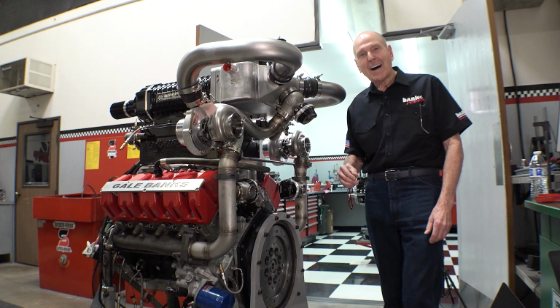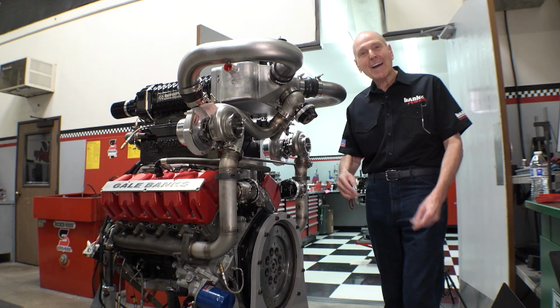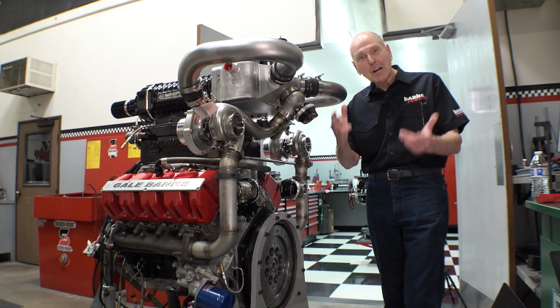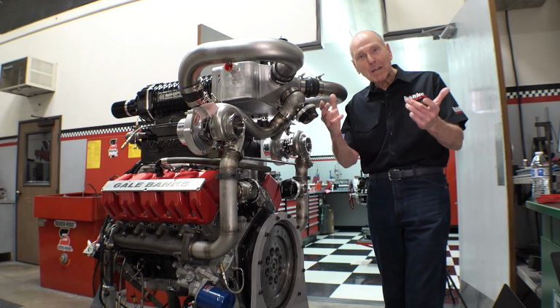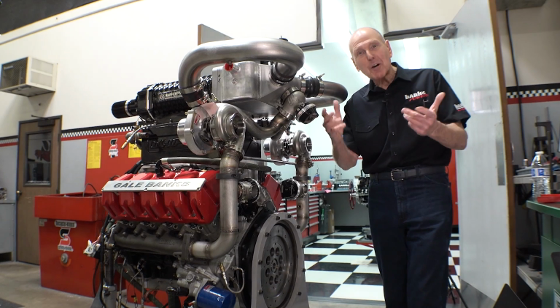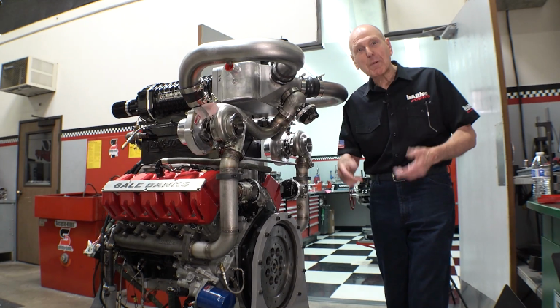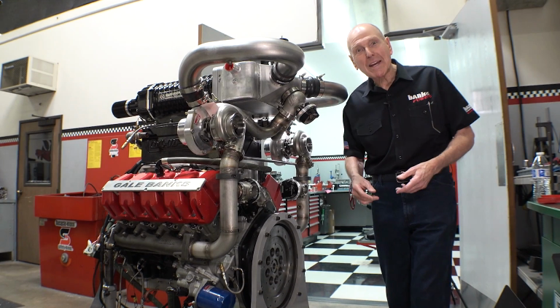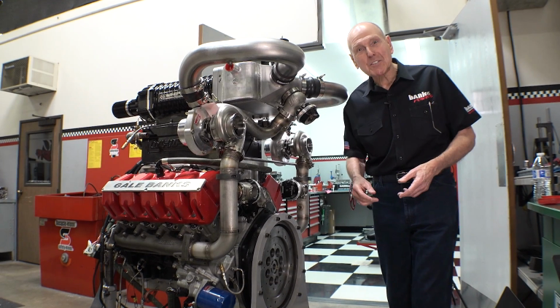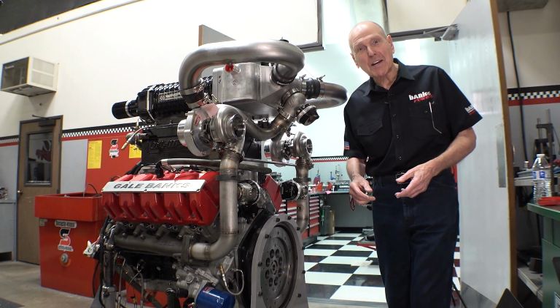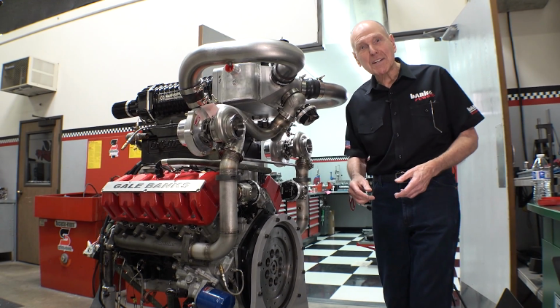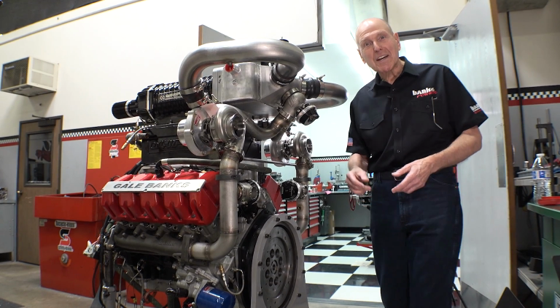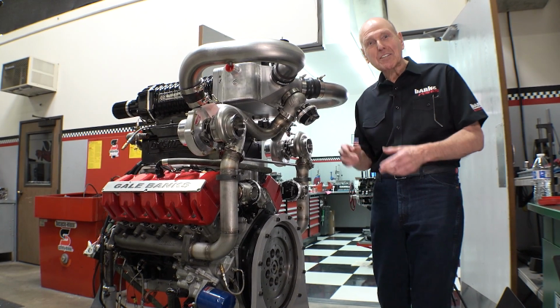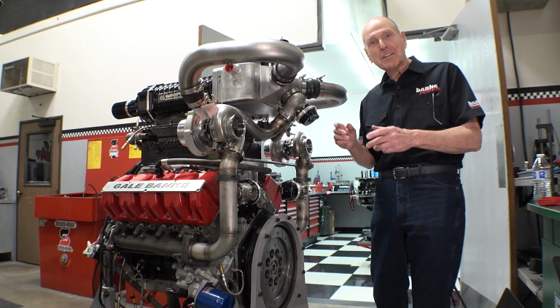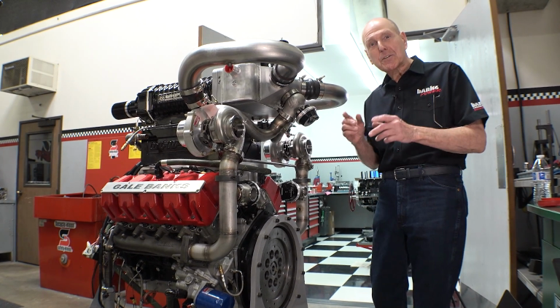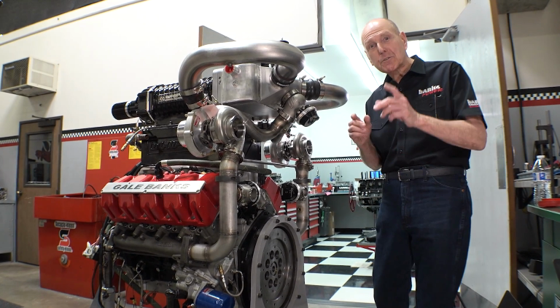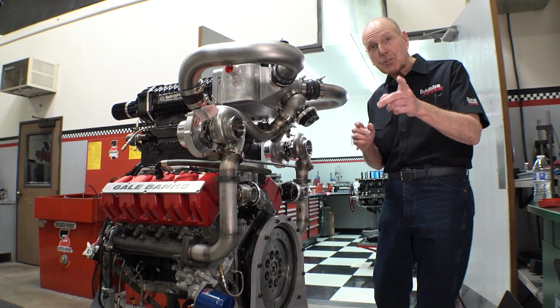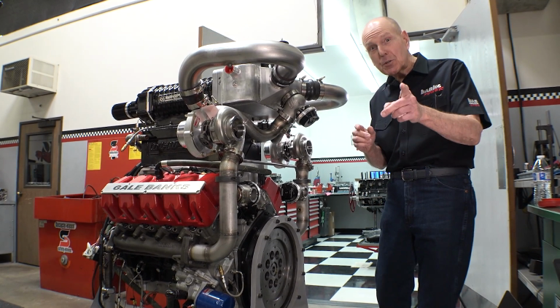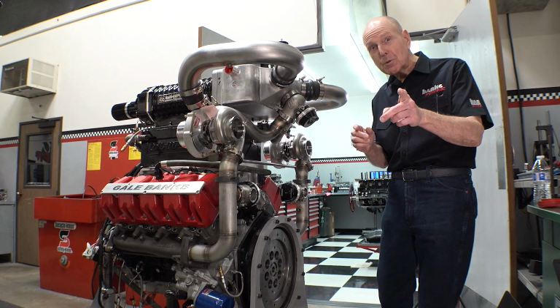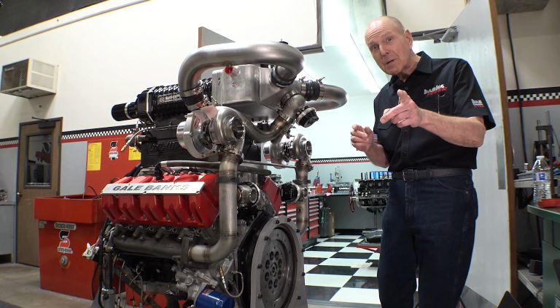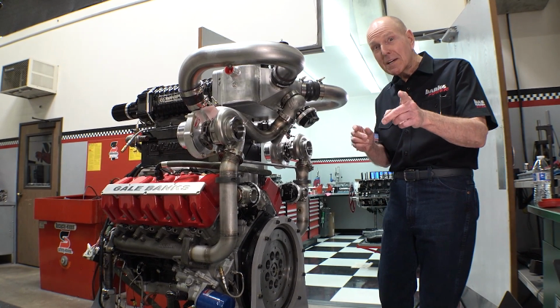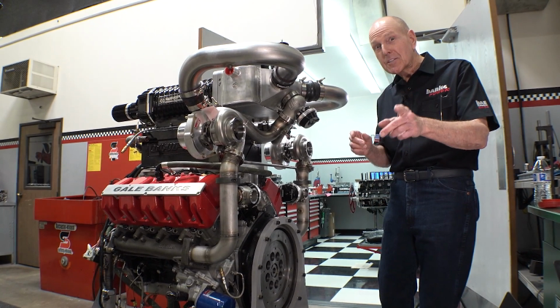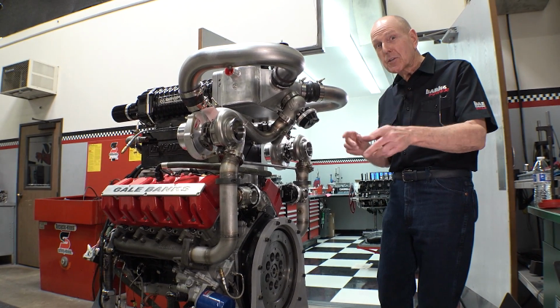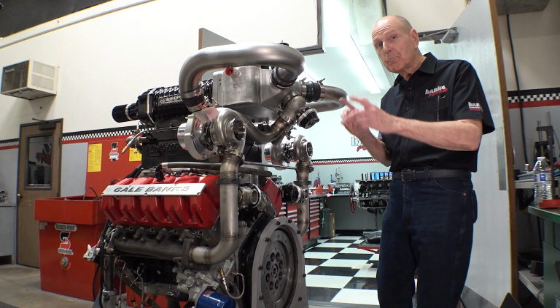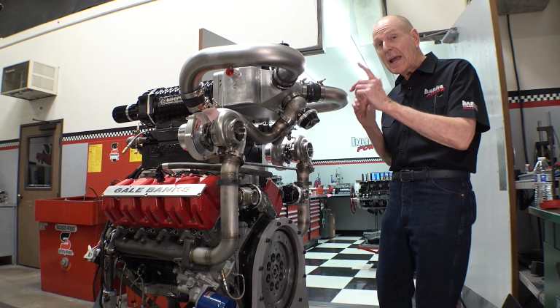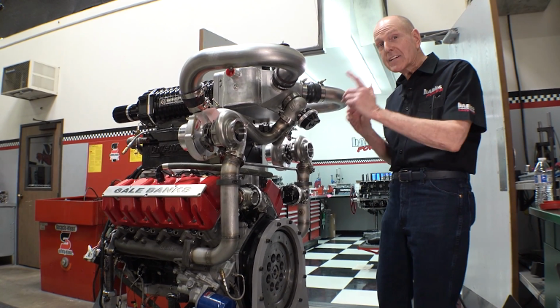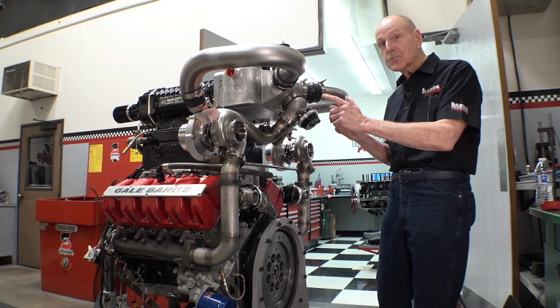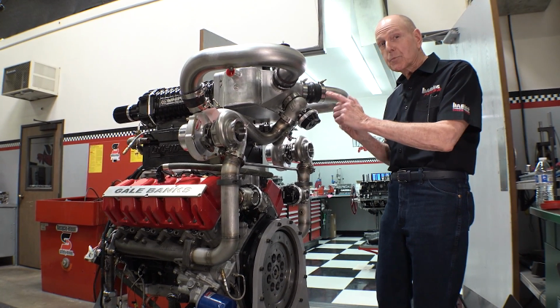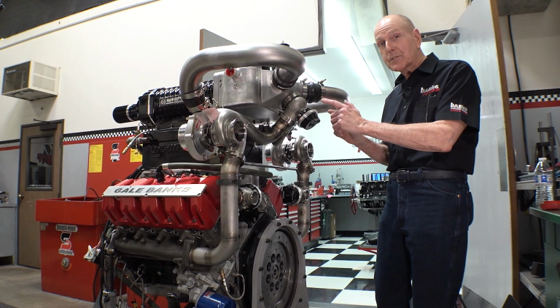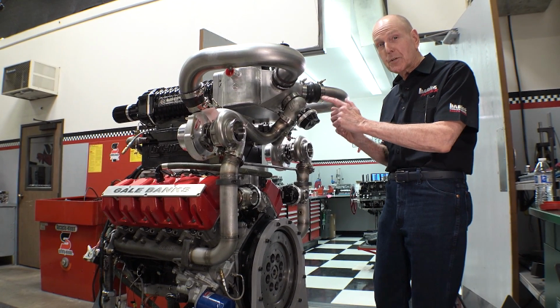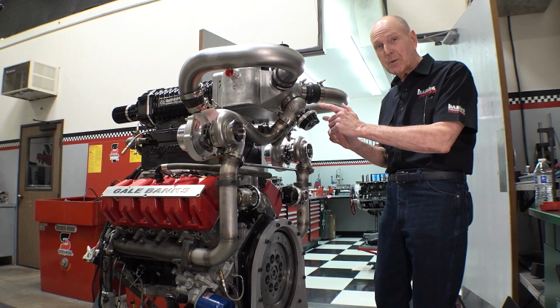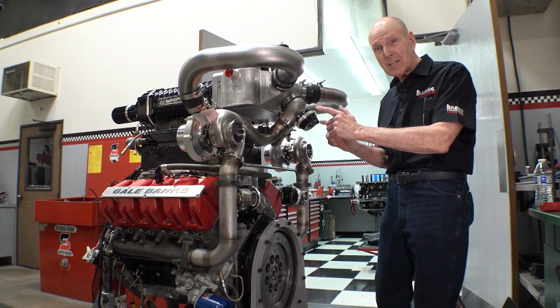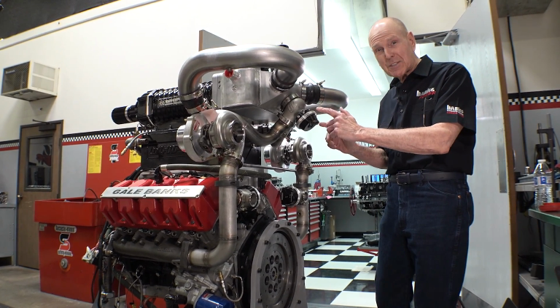Hi, I'm Gail Banks and I'd like to introduce you to the Banks Super Turbo Diesel.